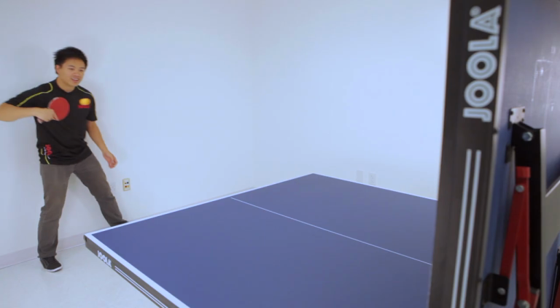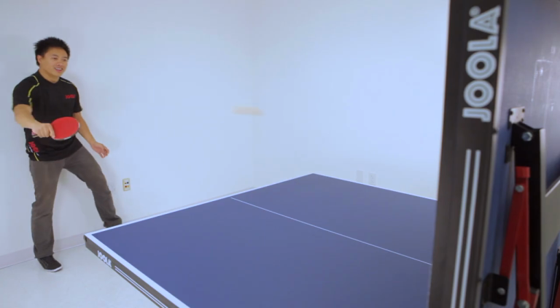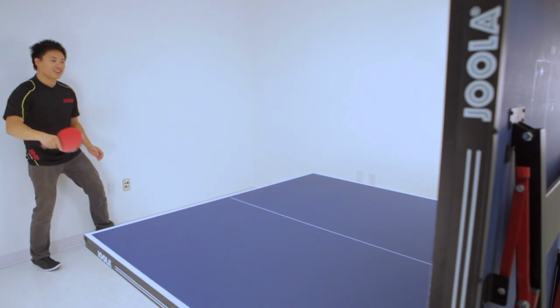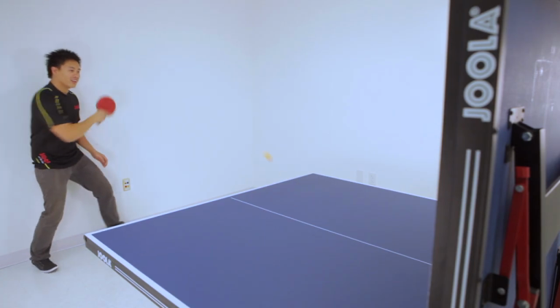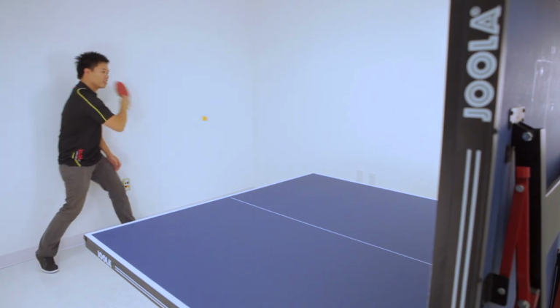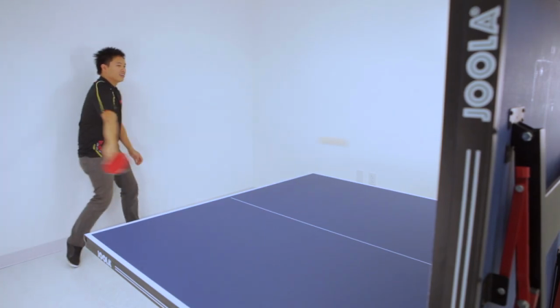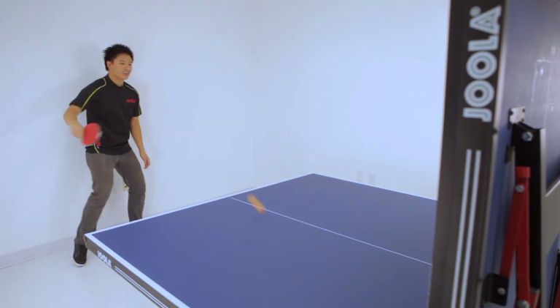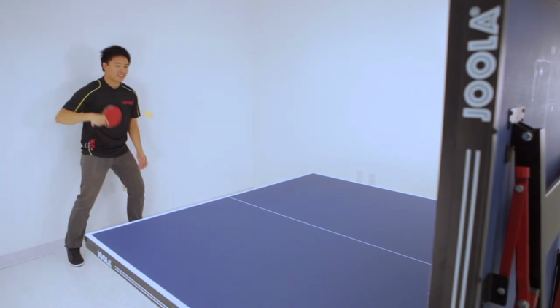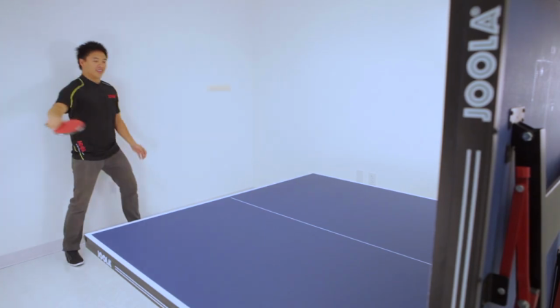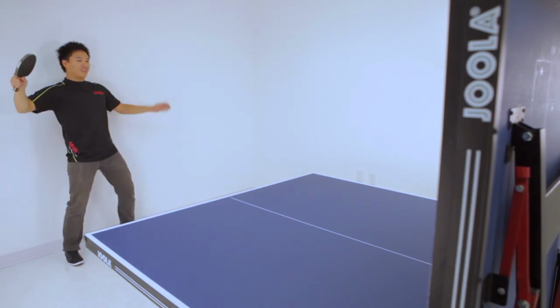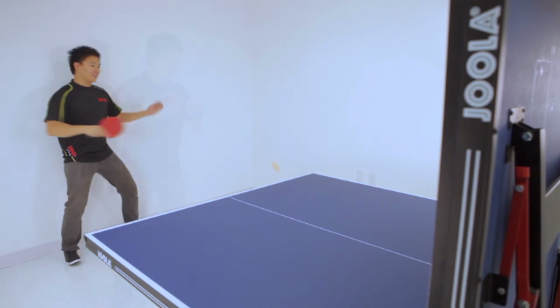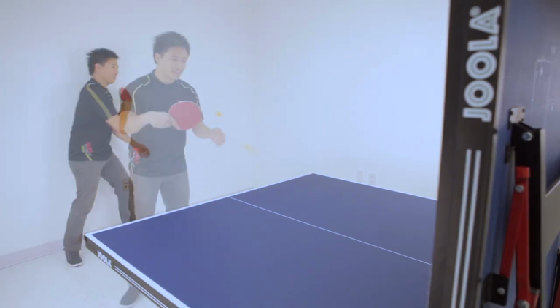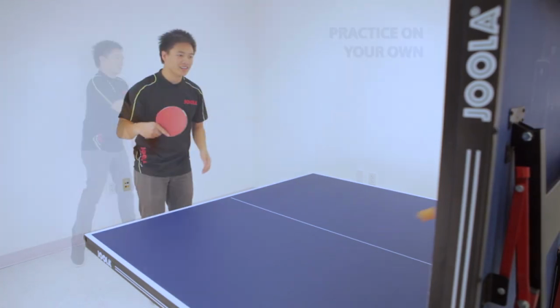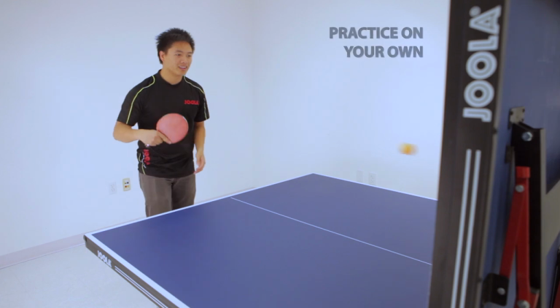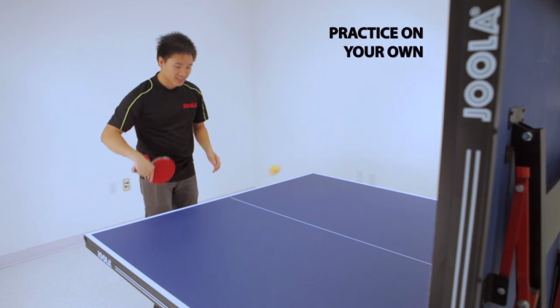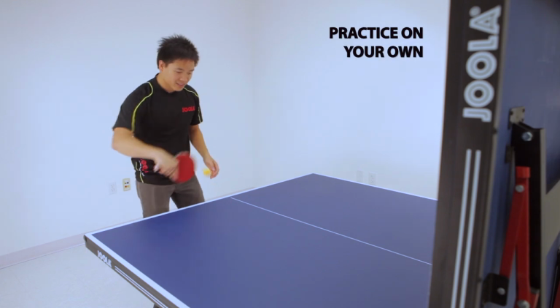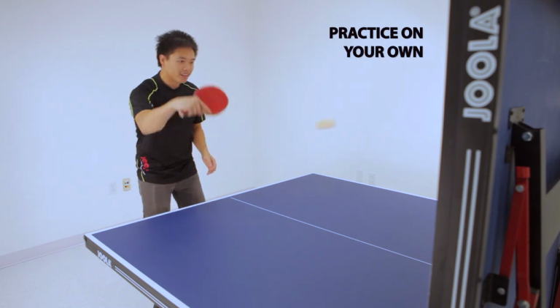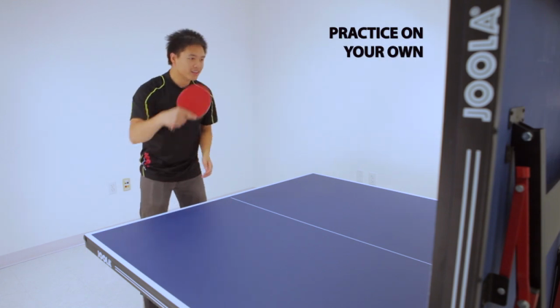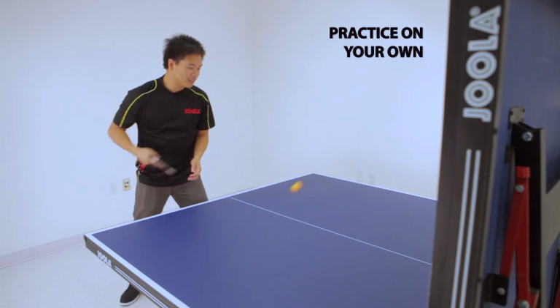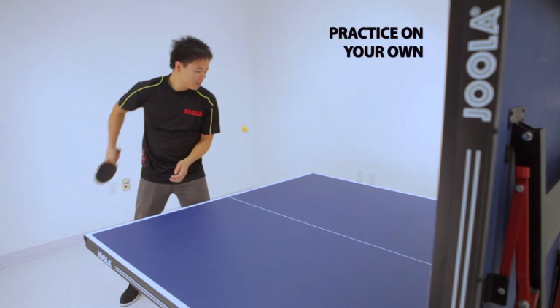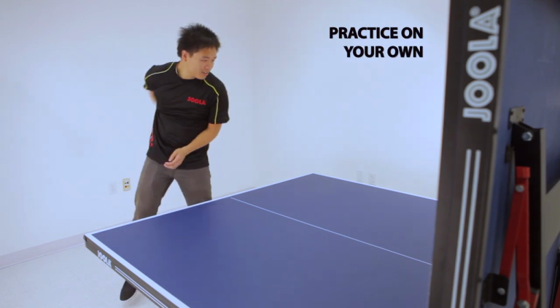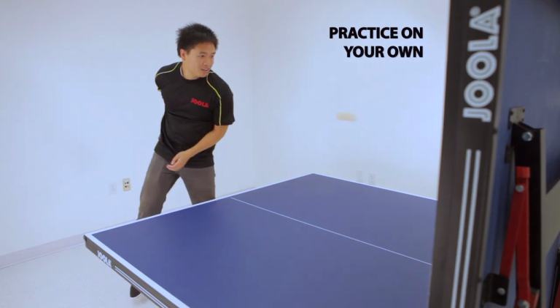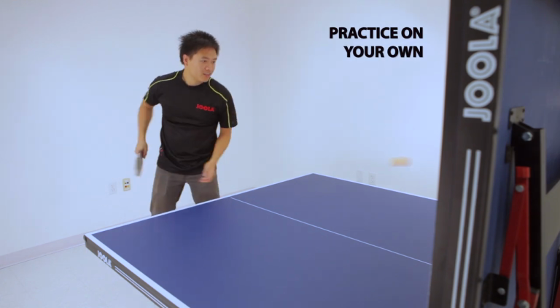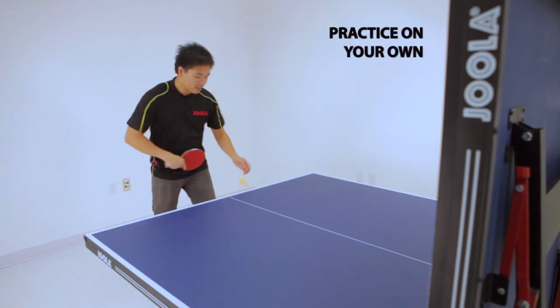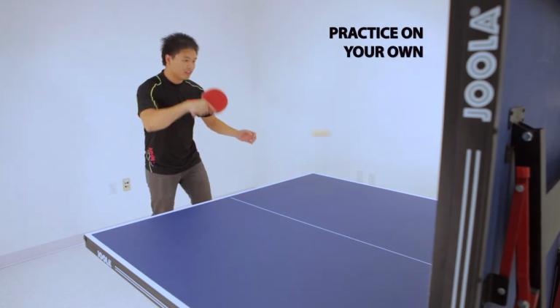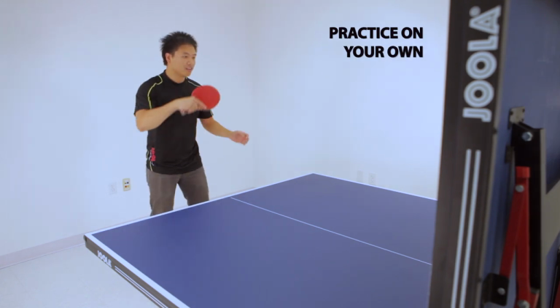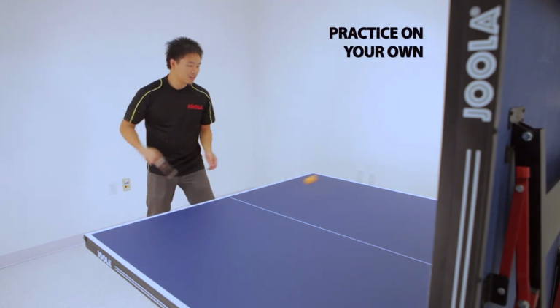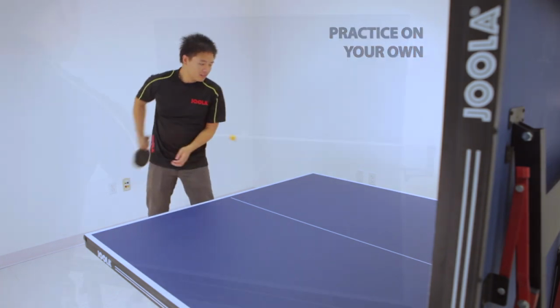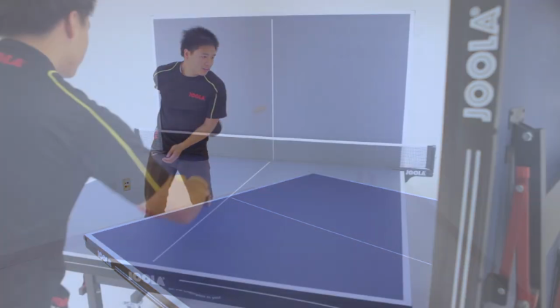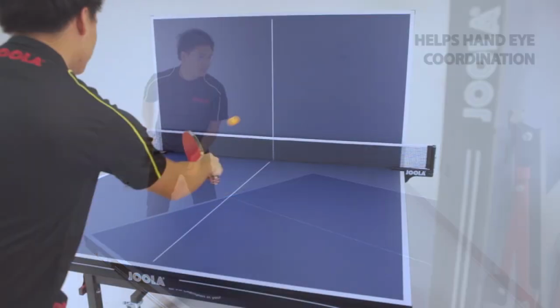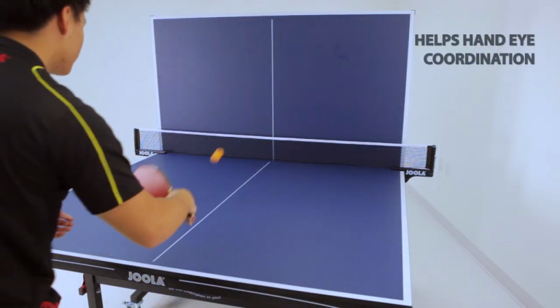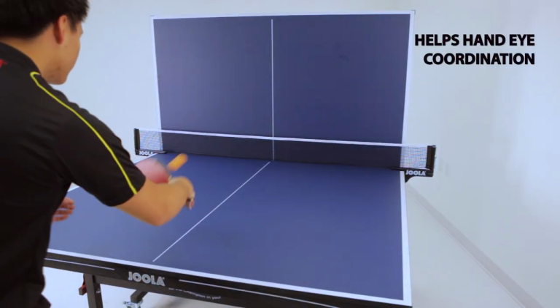The playback position is great for practicing when no one is available. It can help with hand-eye coordination and ball control.